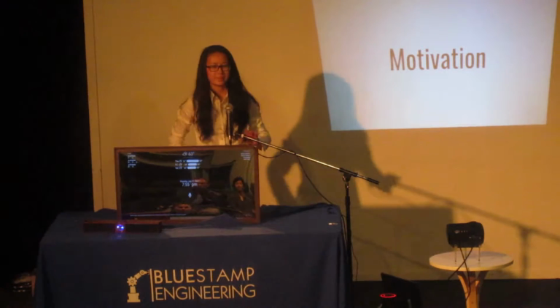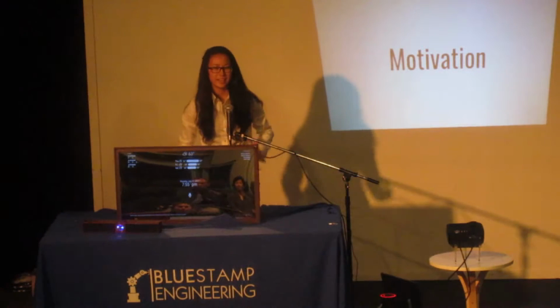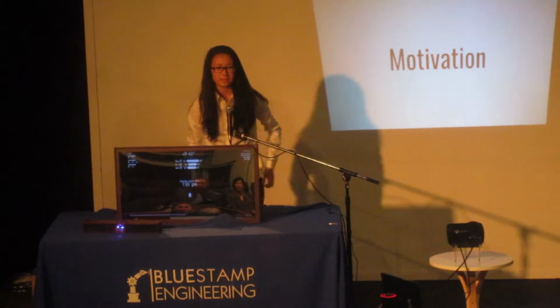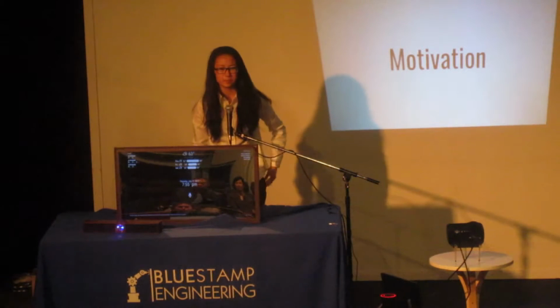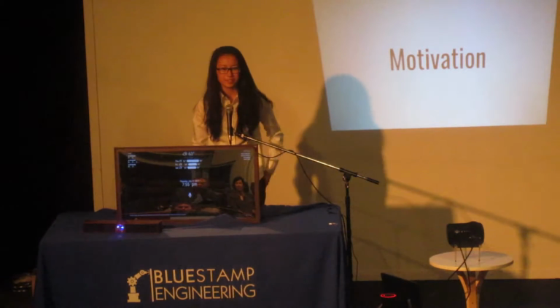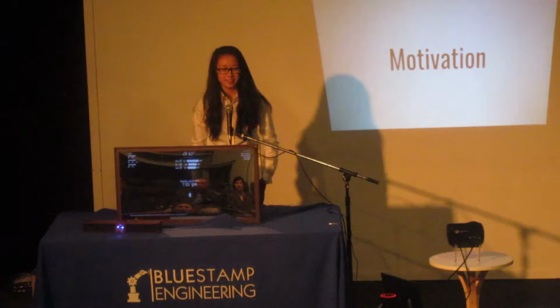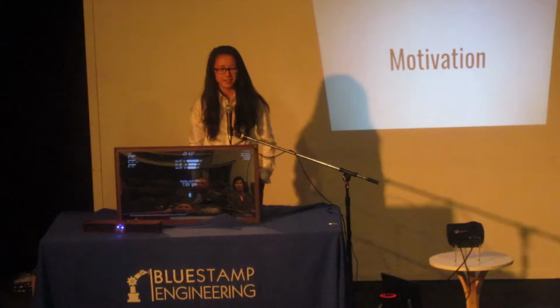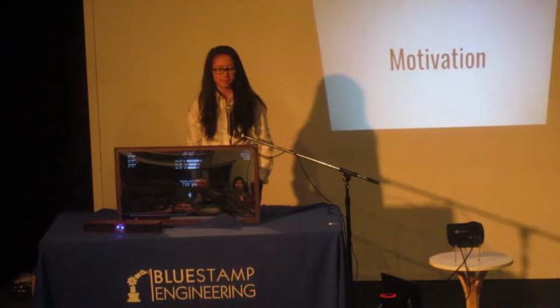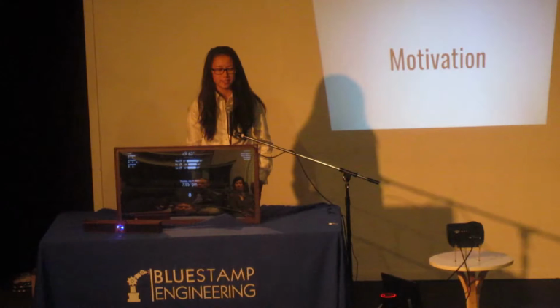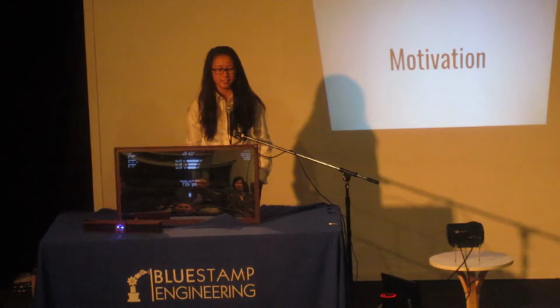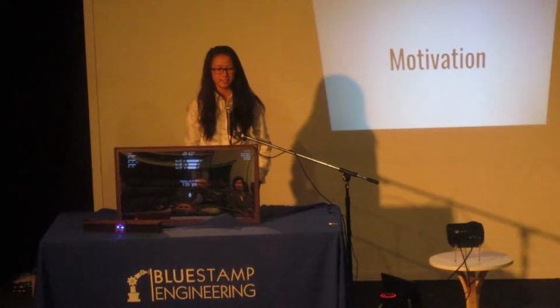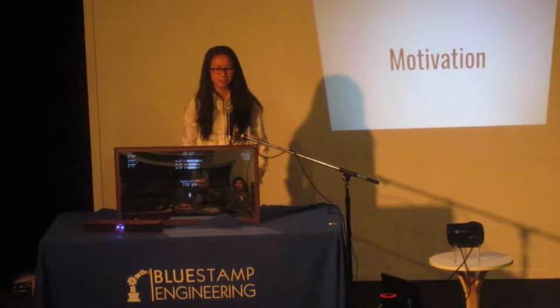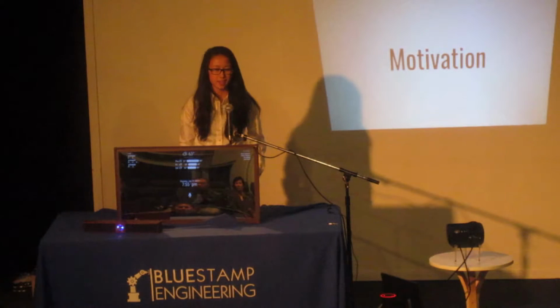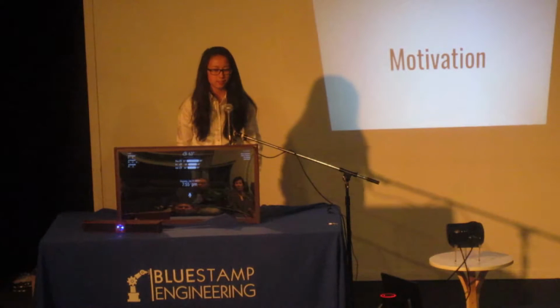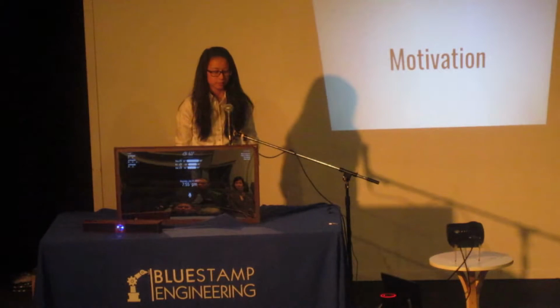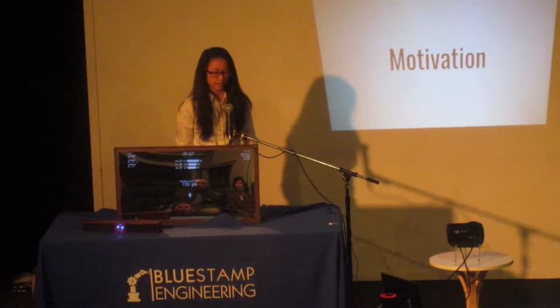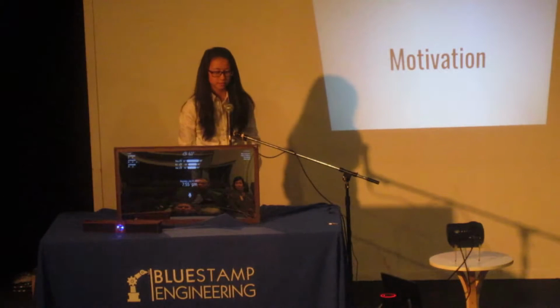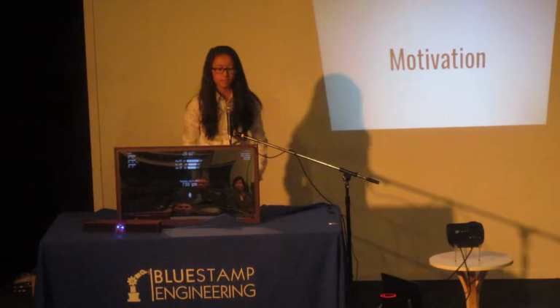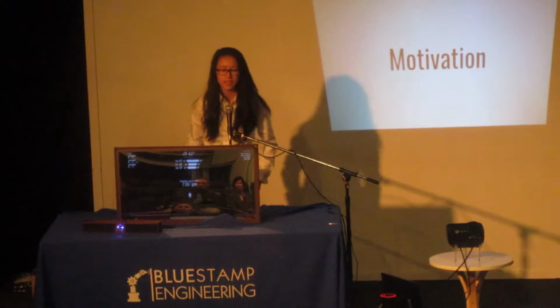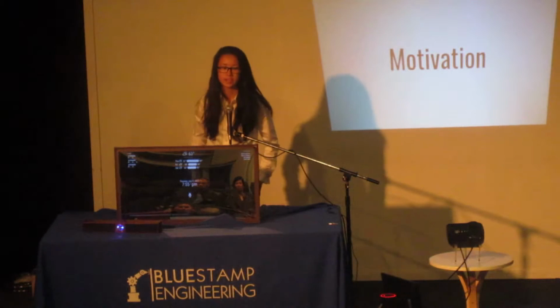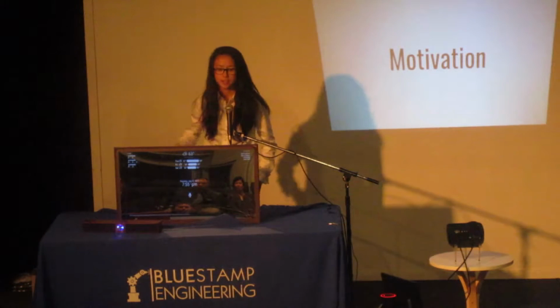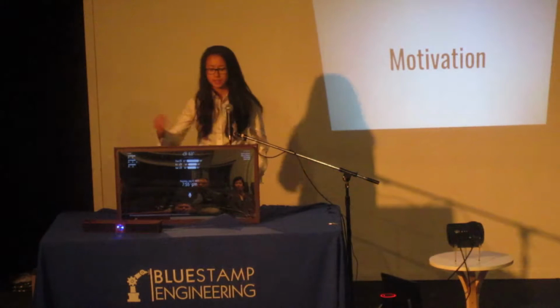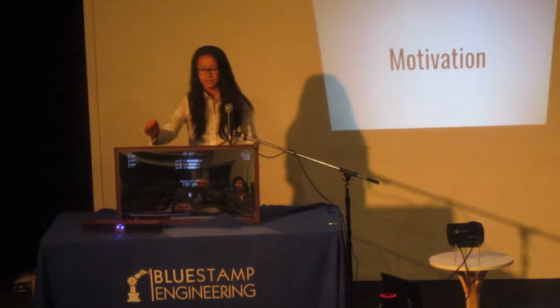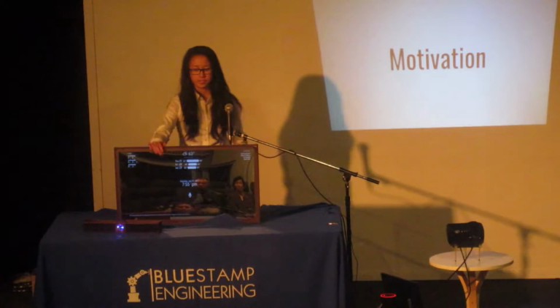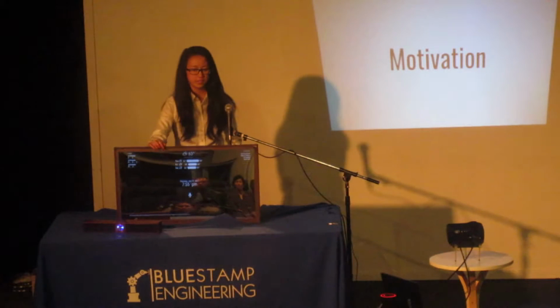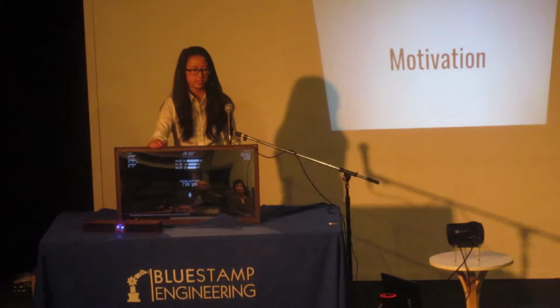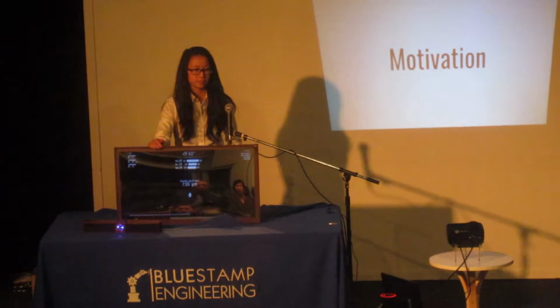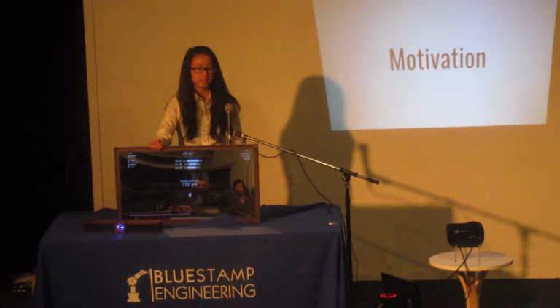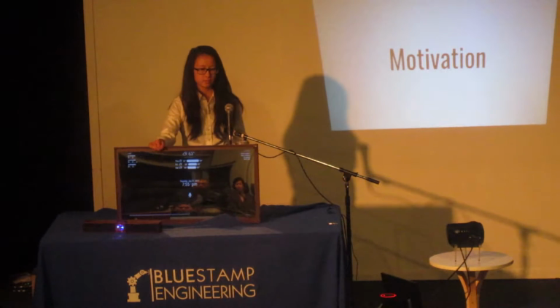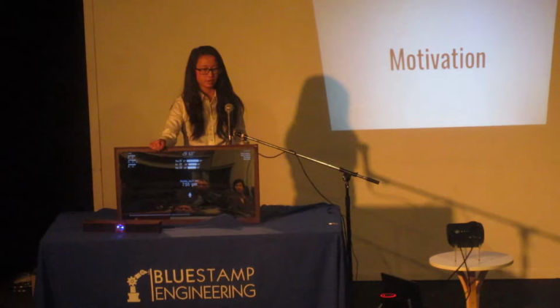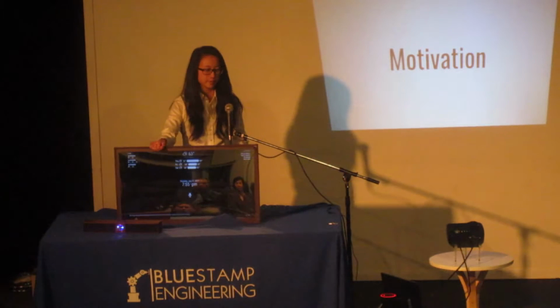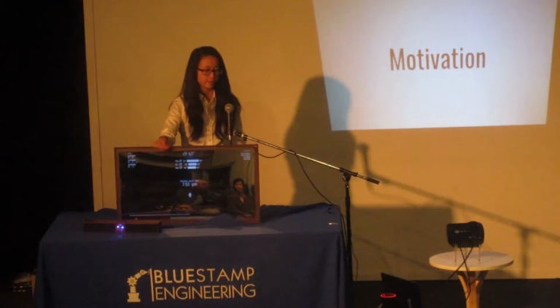Hi, I'm Sabrina, and I'm a rising senior at Lowell High School, and this is my smart mirror.